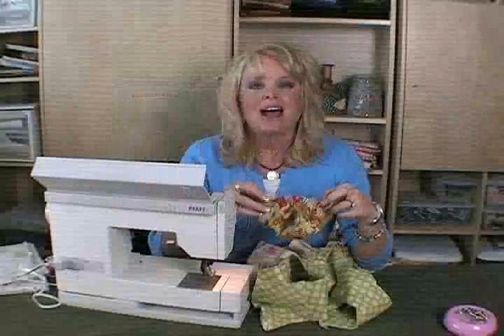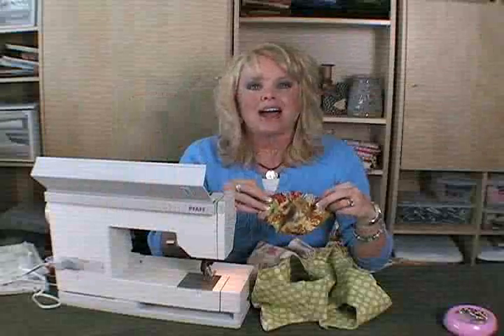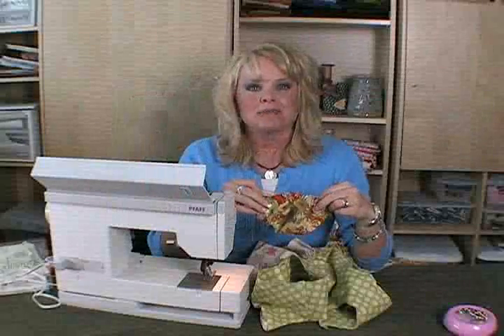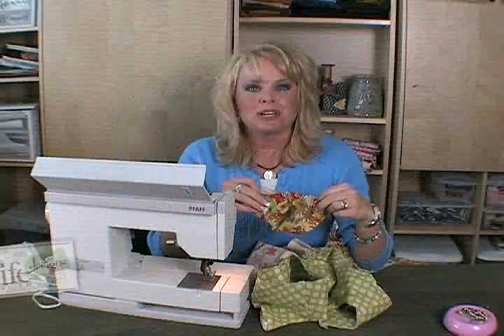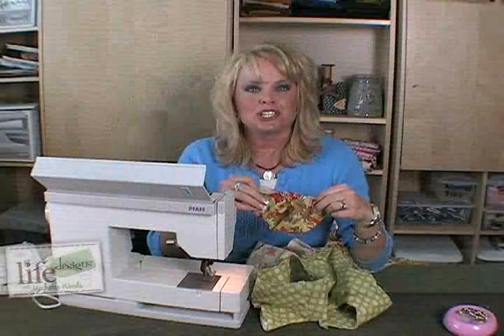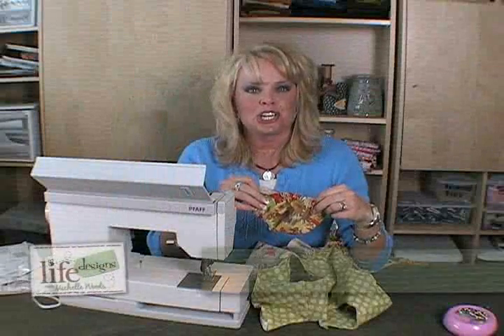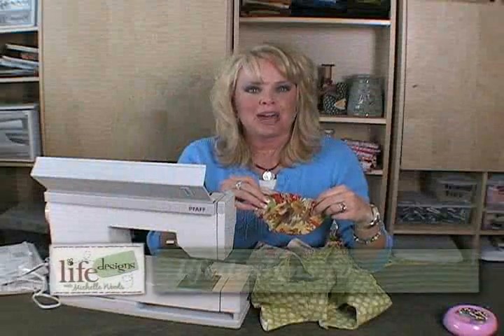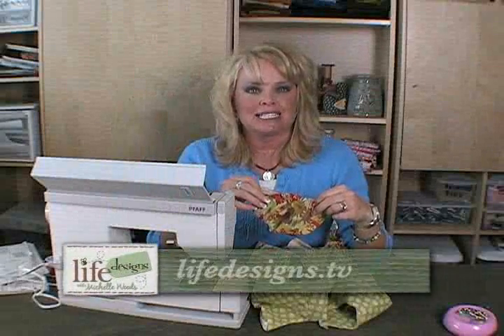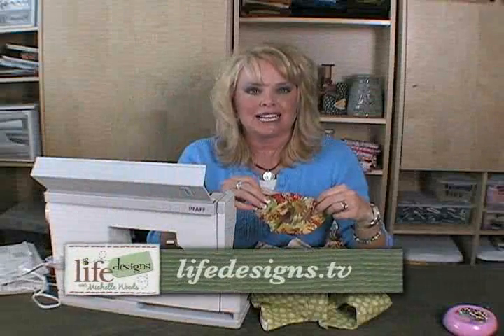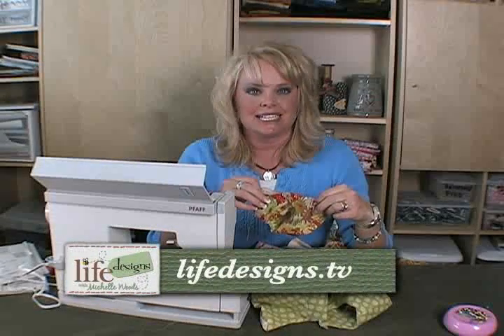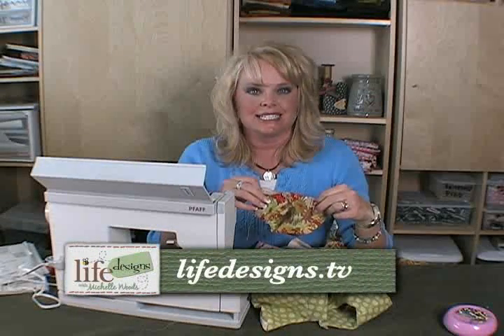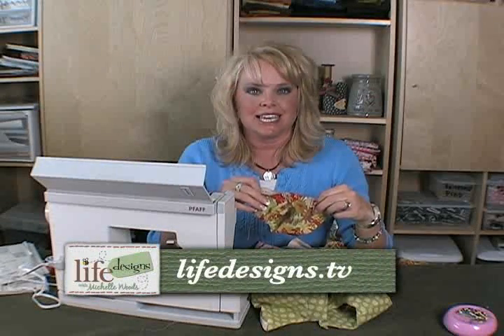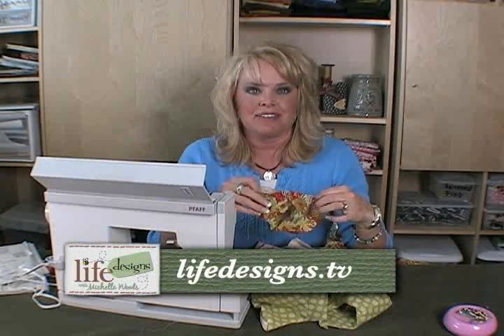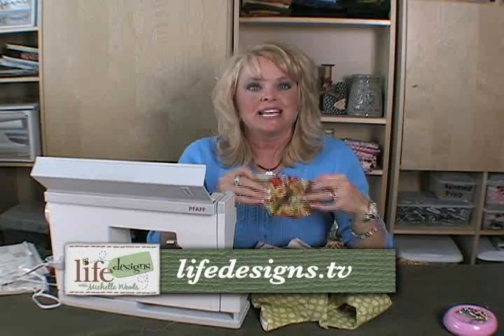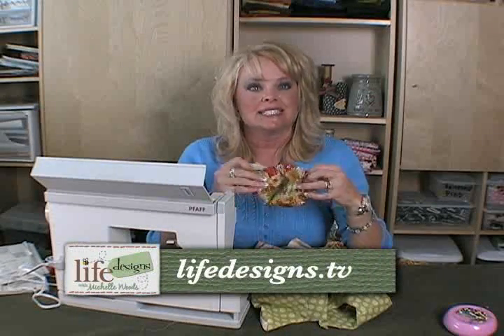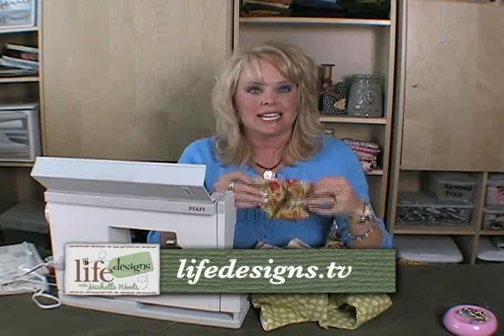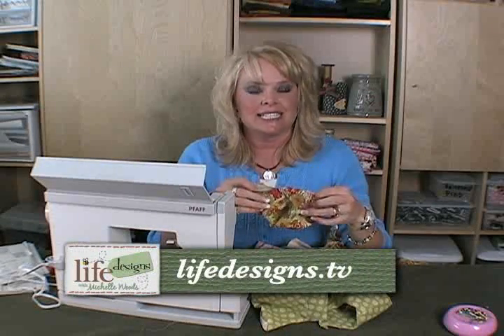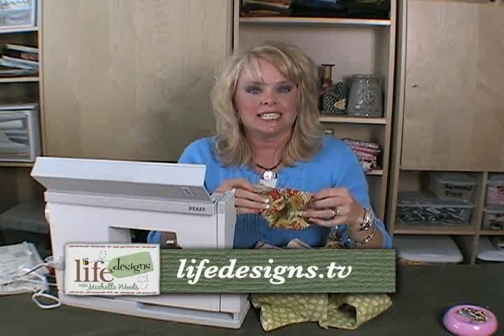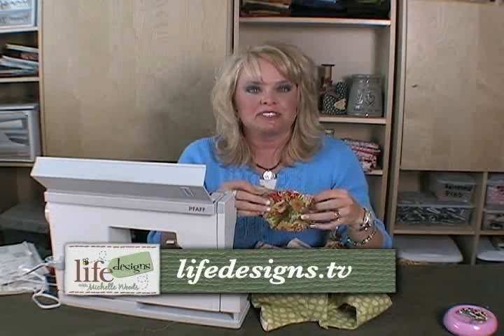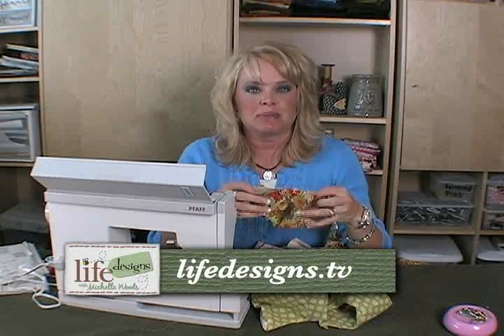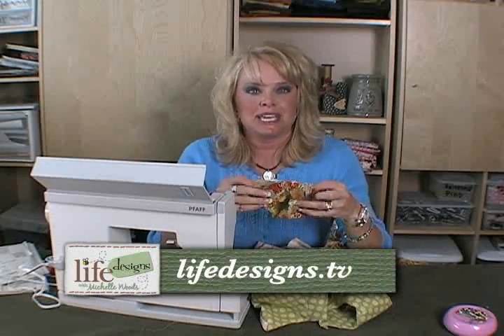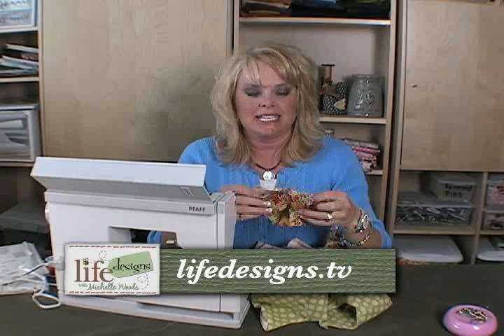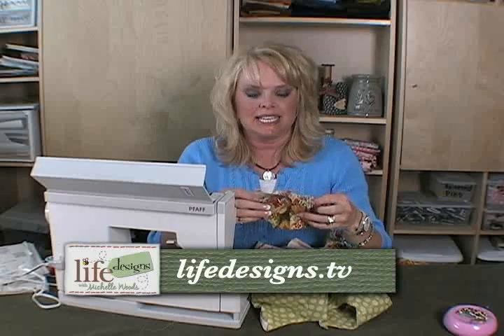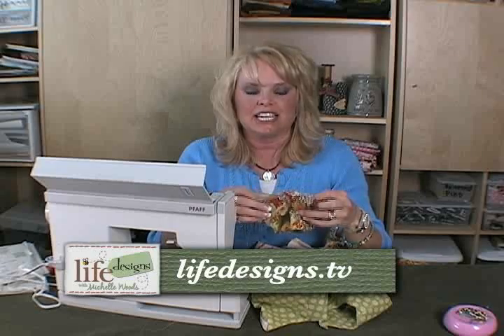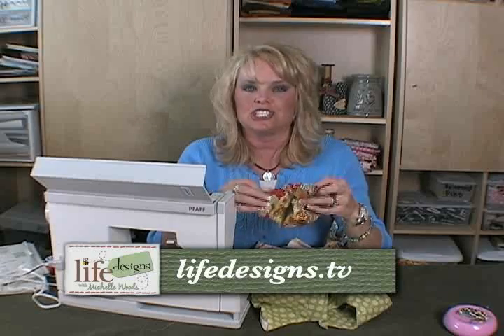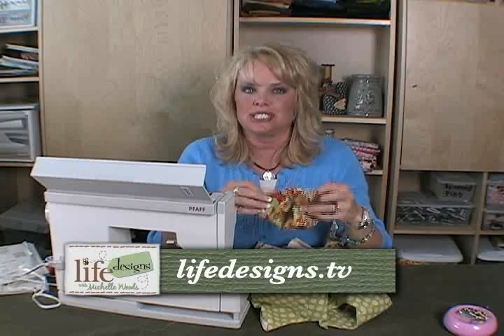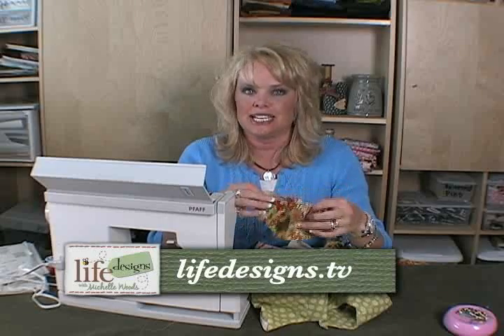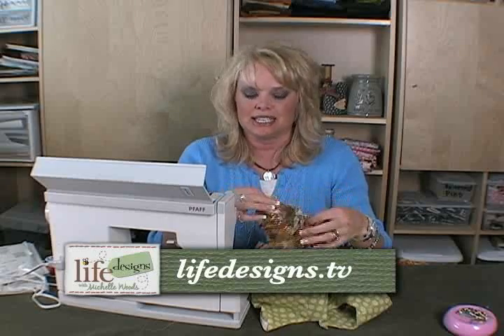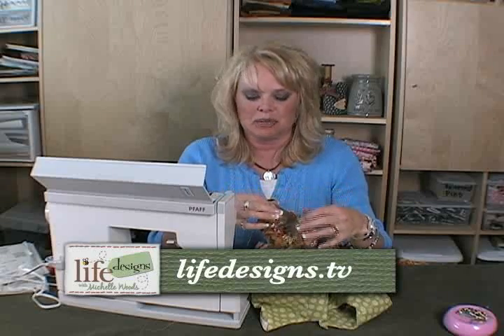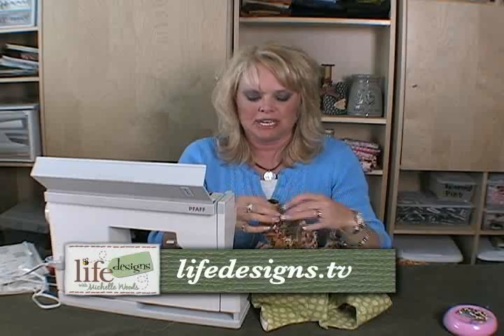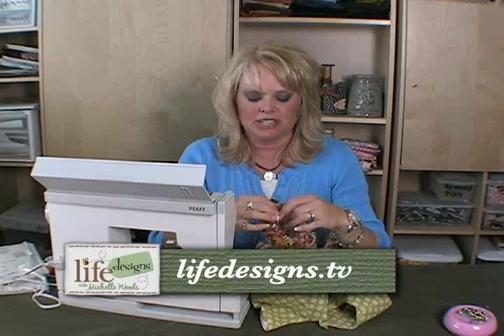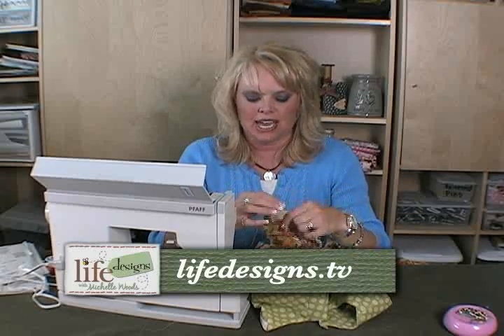I'm going to show you how to set in a sleeve. Setting in sleeves can be easy — it just takes a little bit of time.